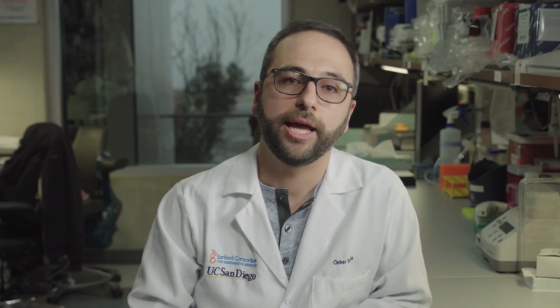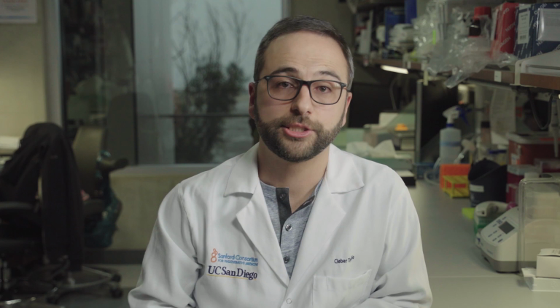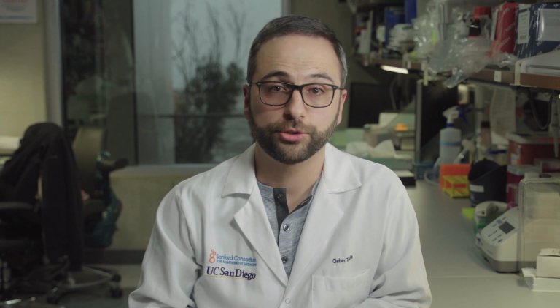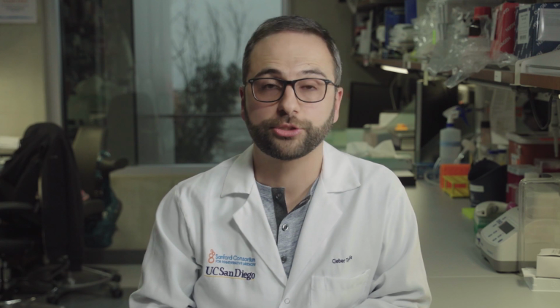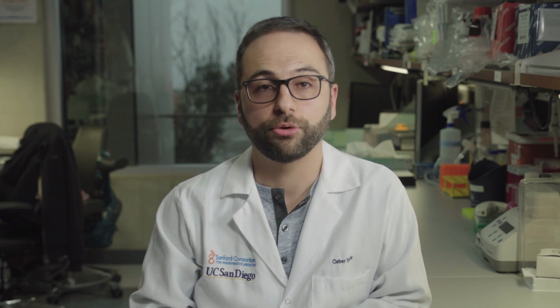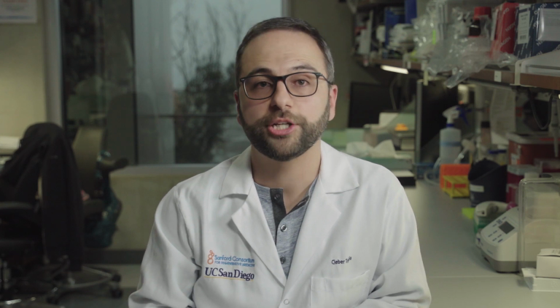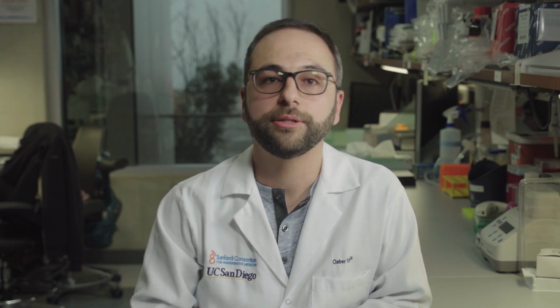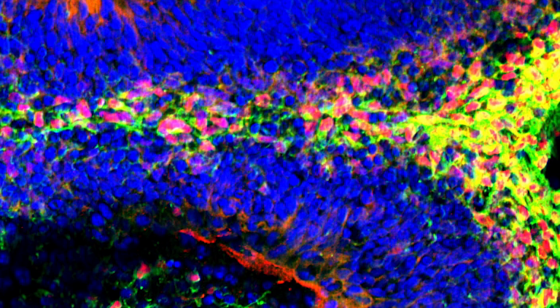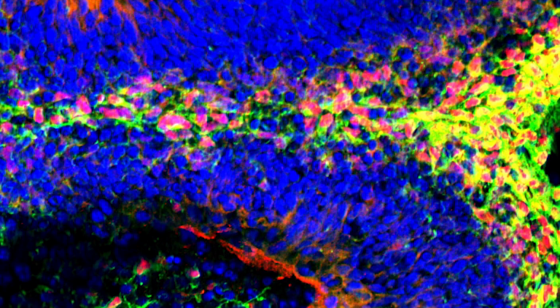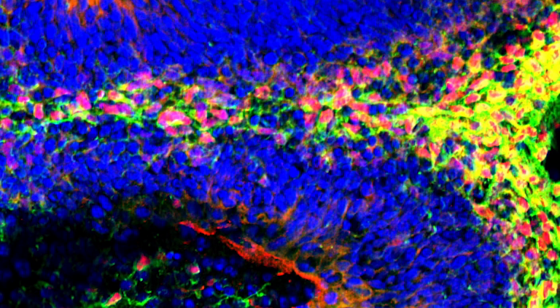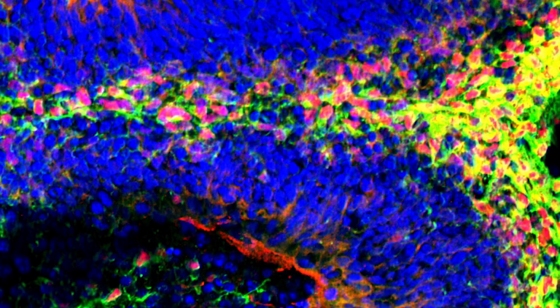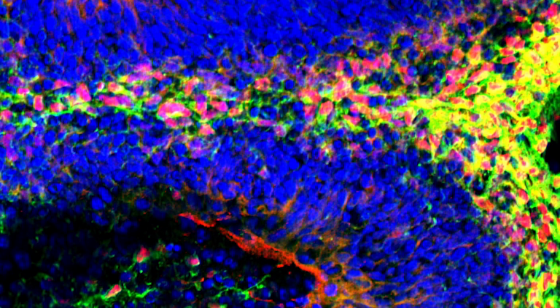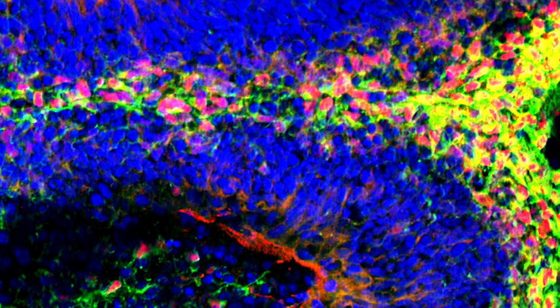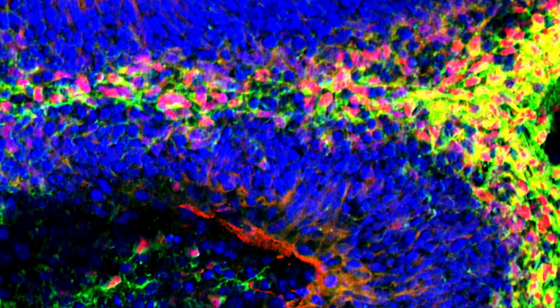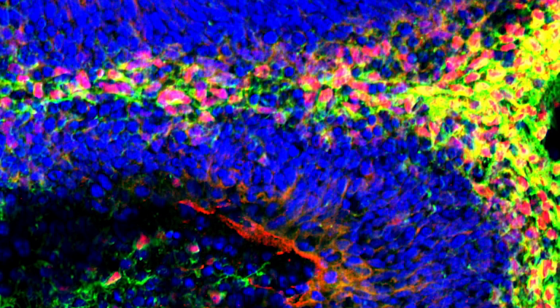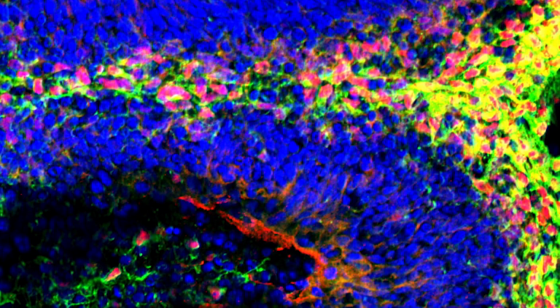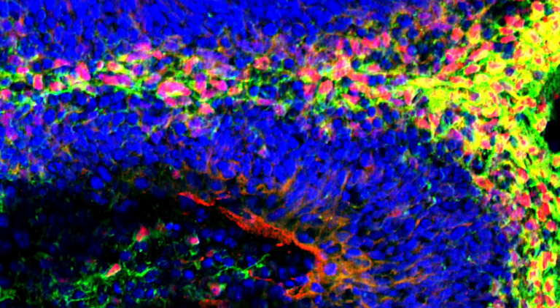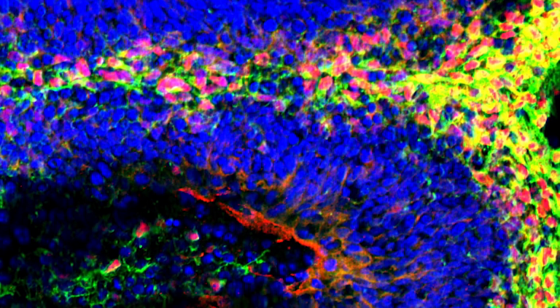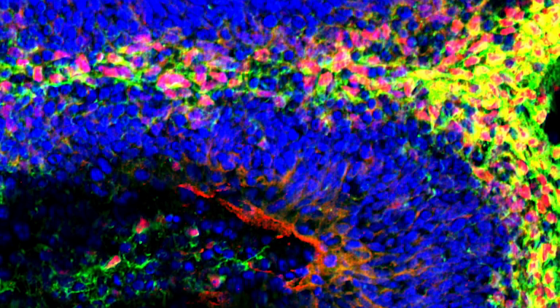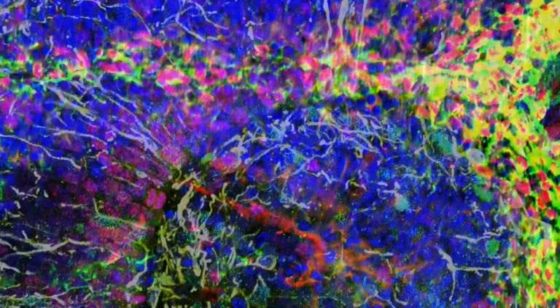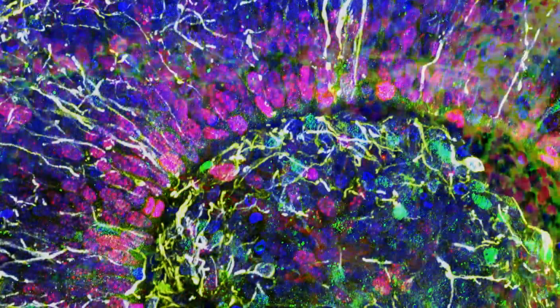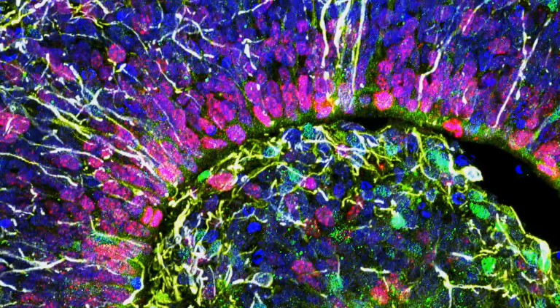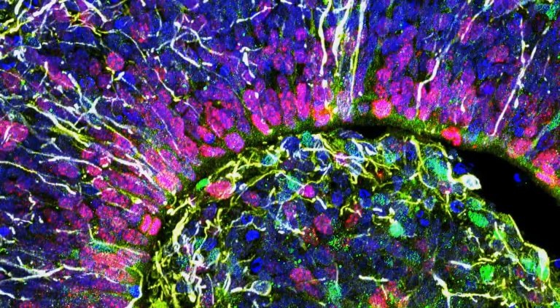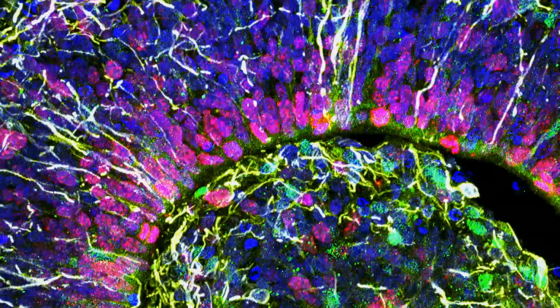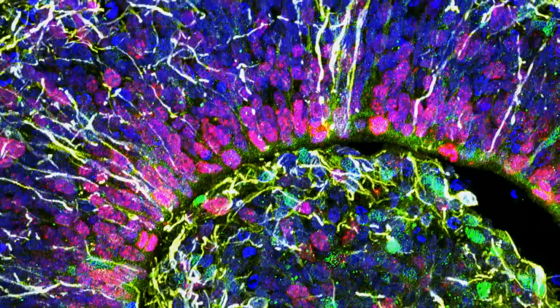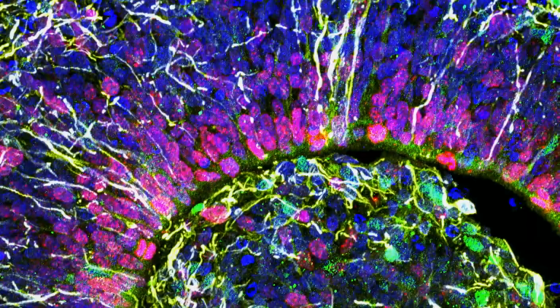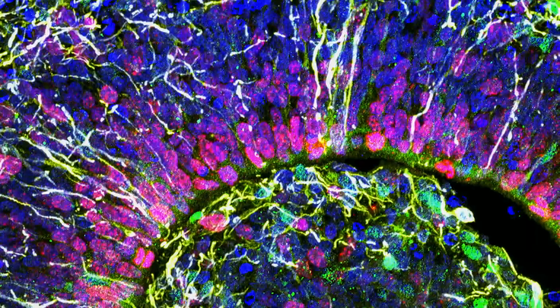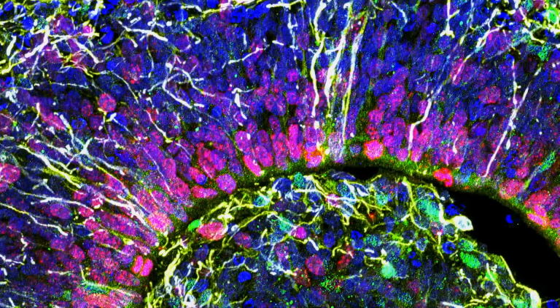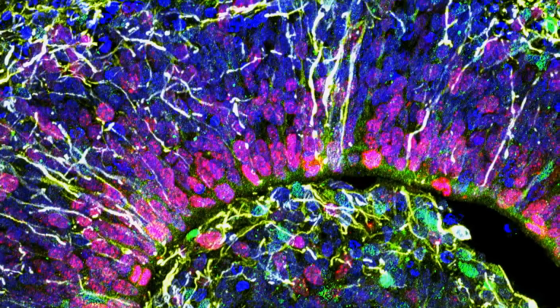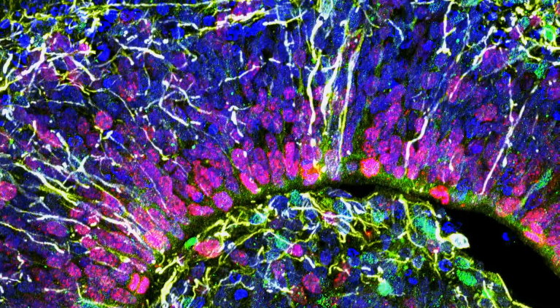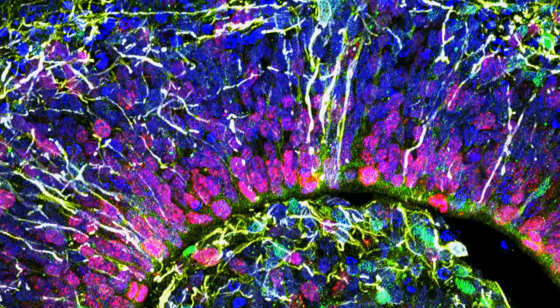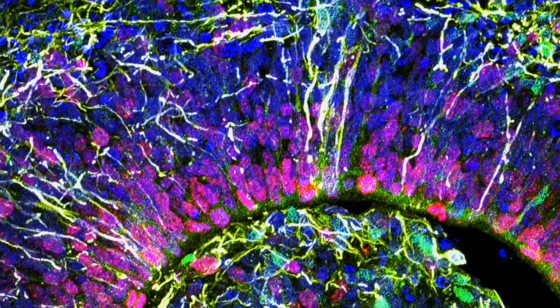As these rosettes grow larger, these cells form different layers — layers that are similar to the ones found in the brain cortex.